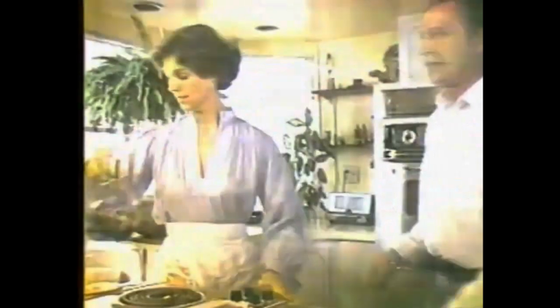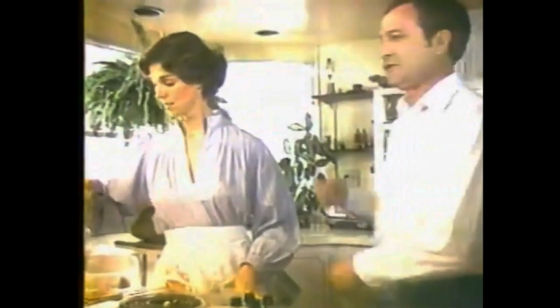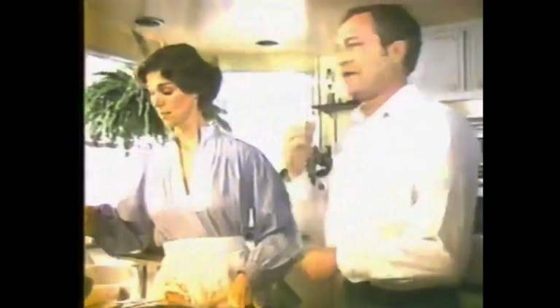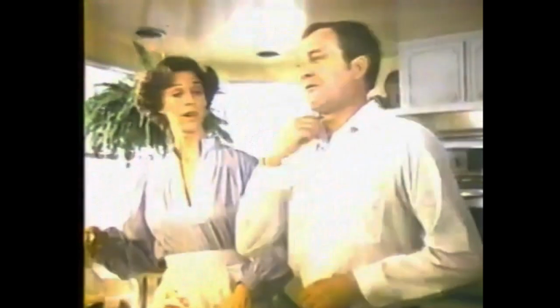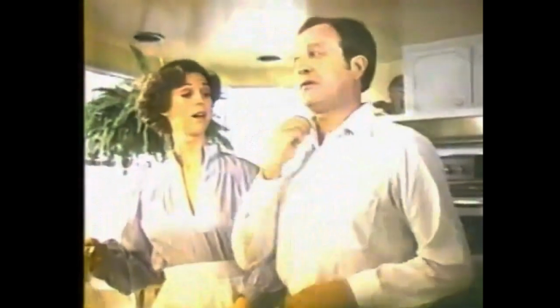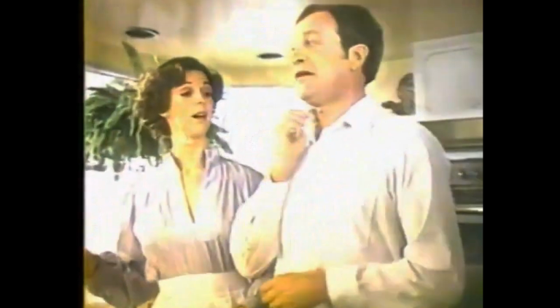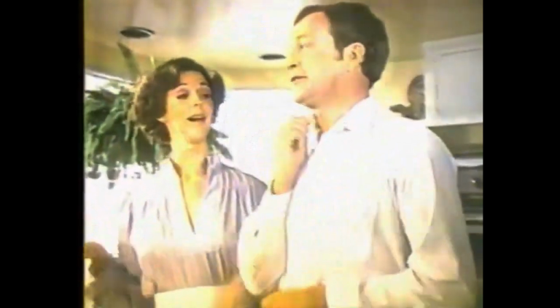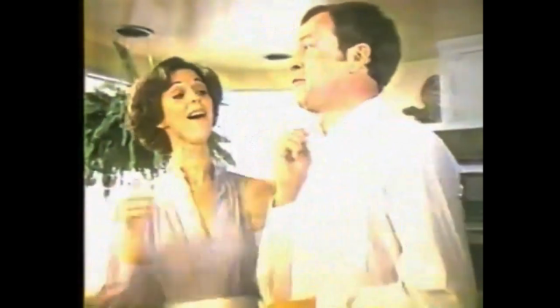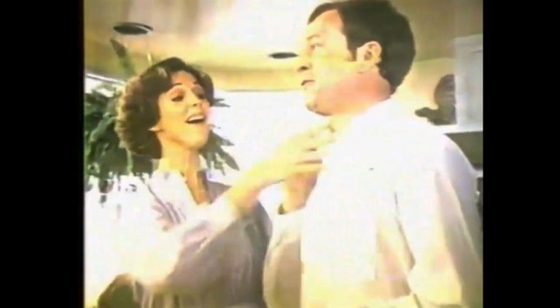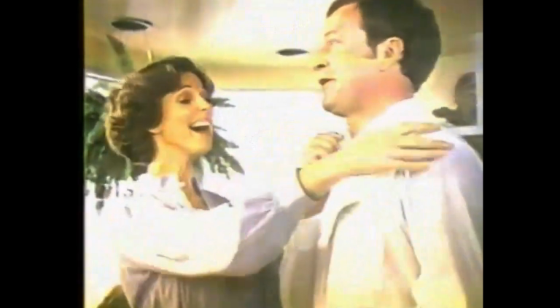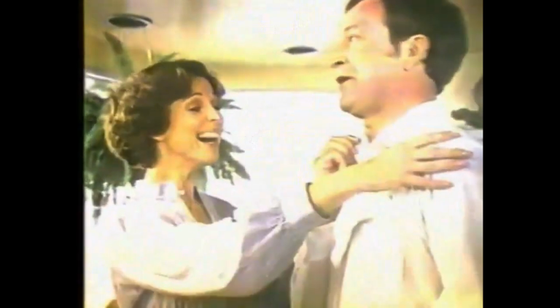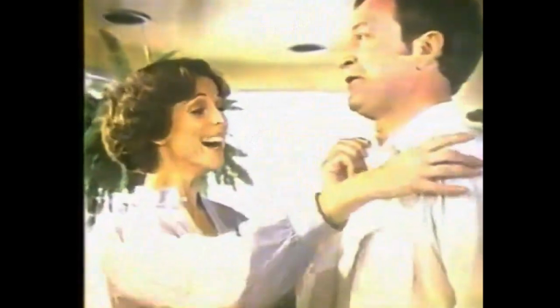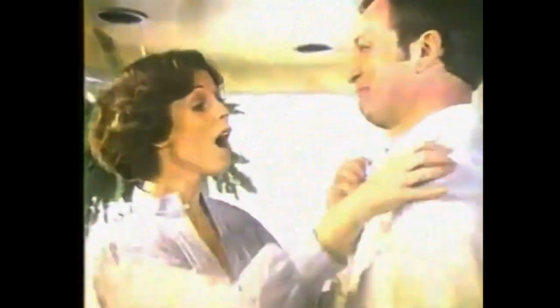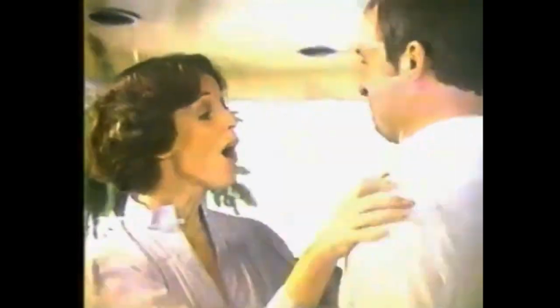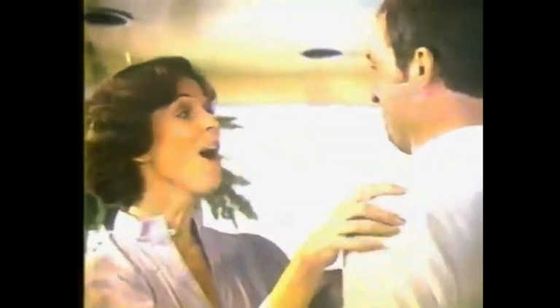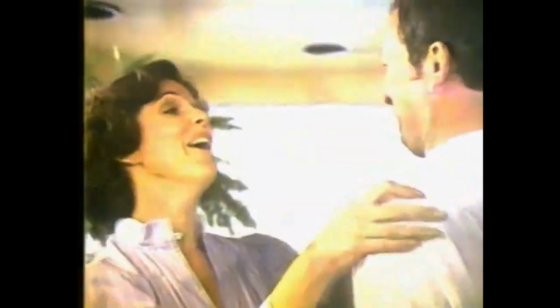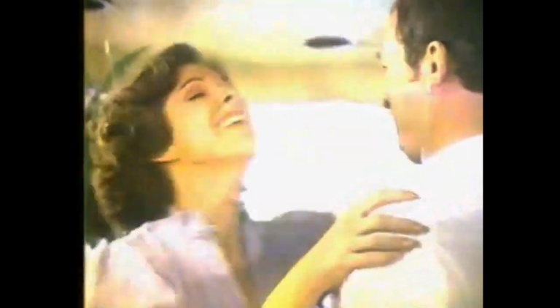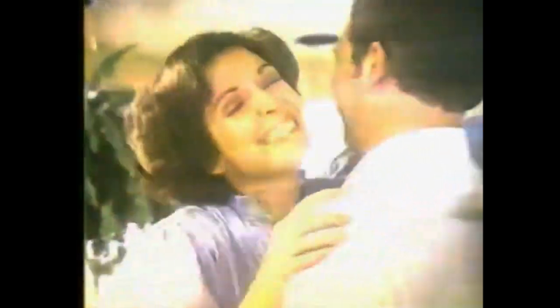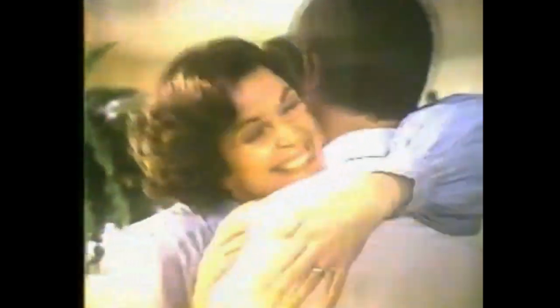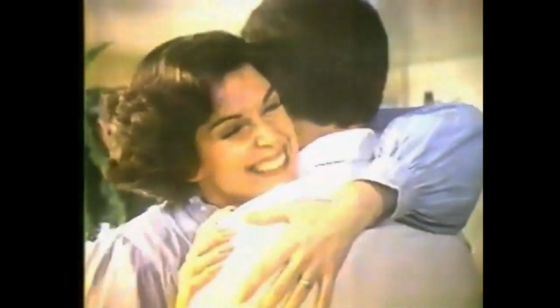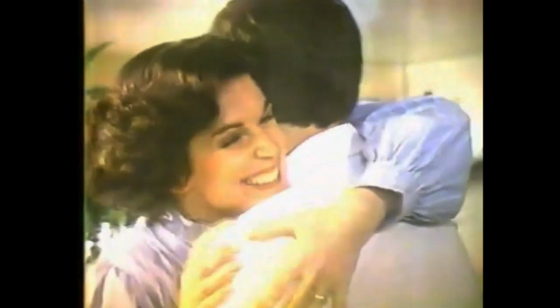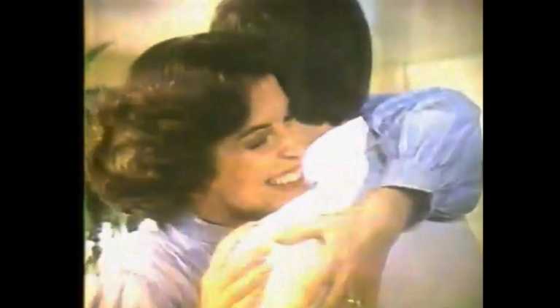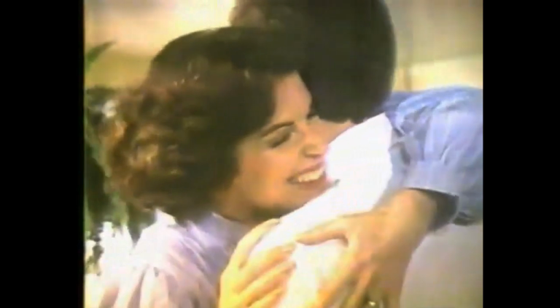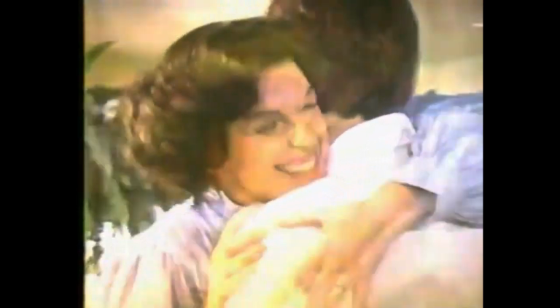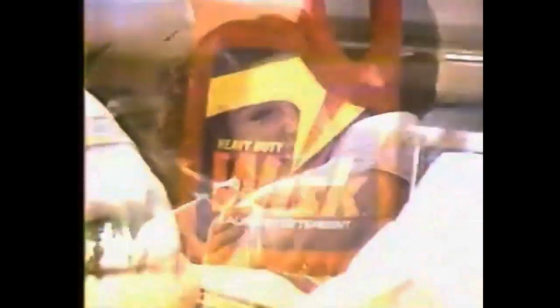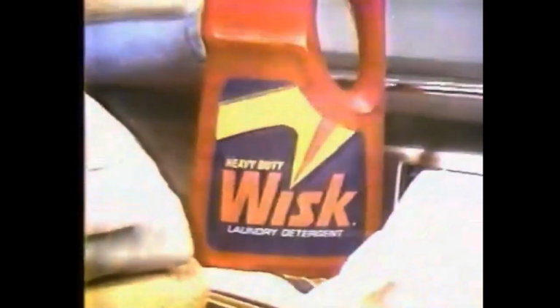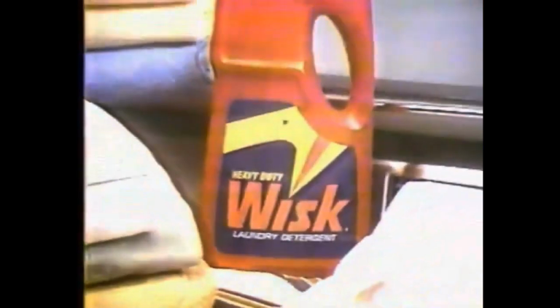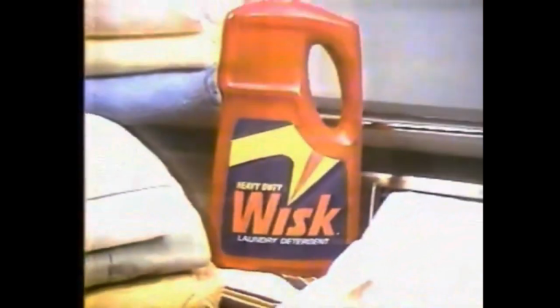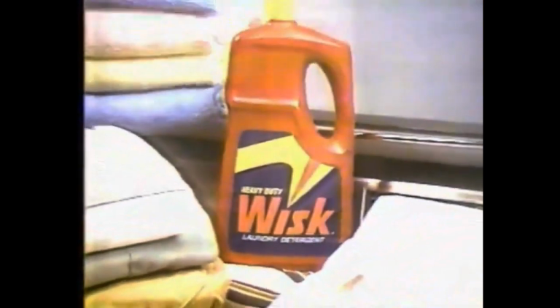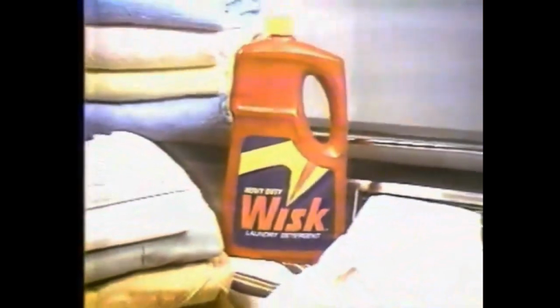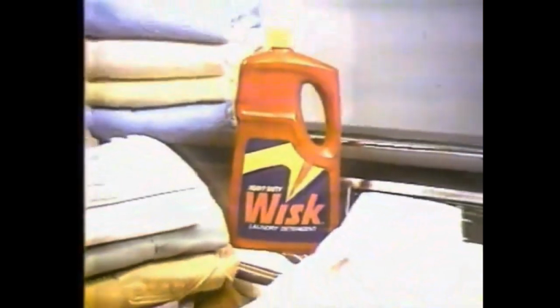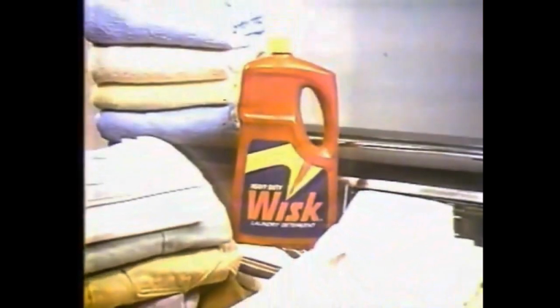It's a work of art. No more ring around the collar. Use Whisk around the collar for ring around the collar. Every time.